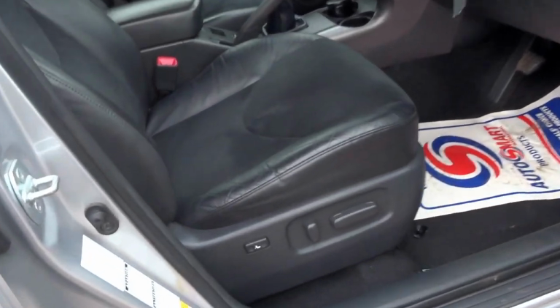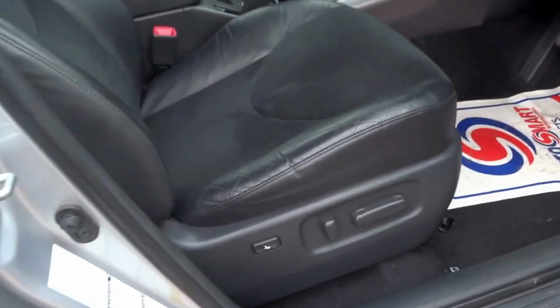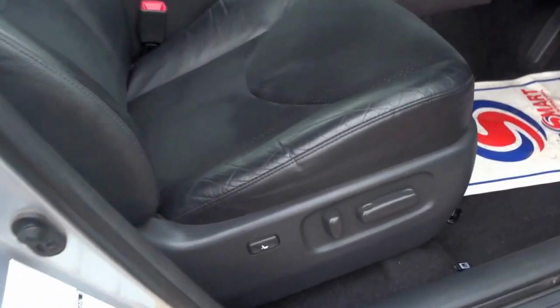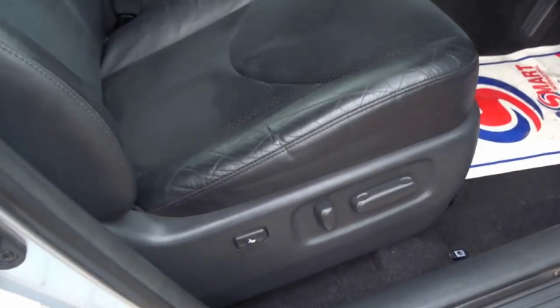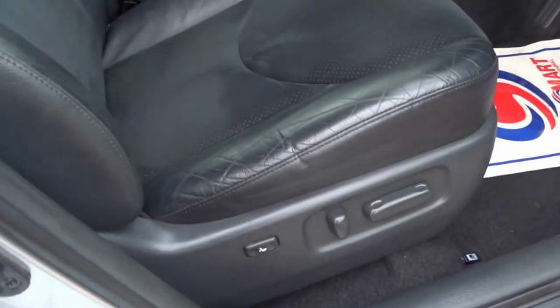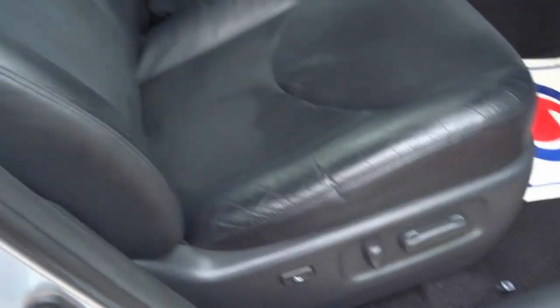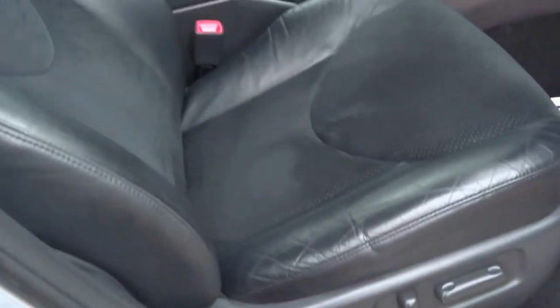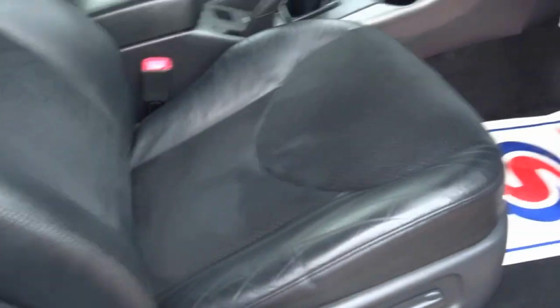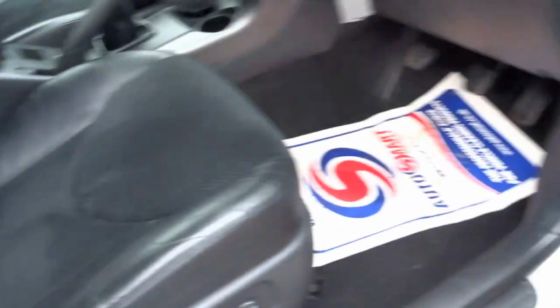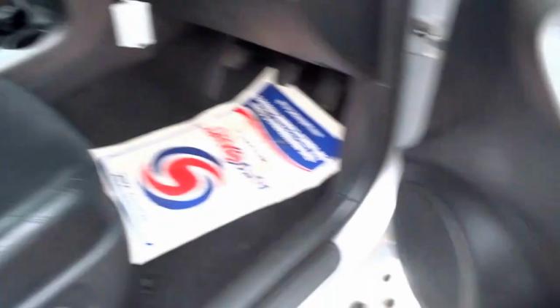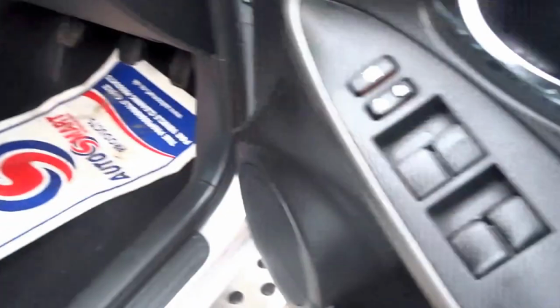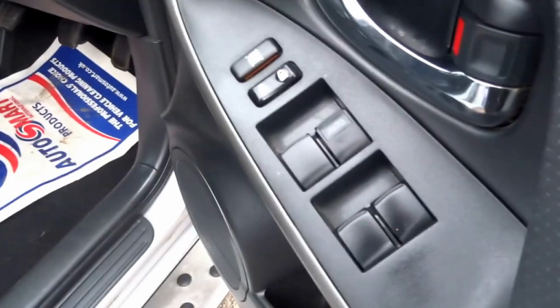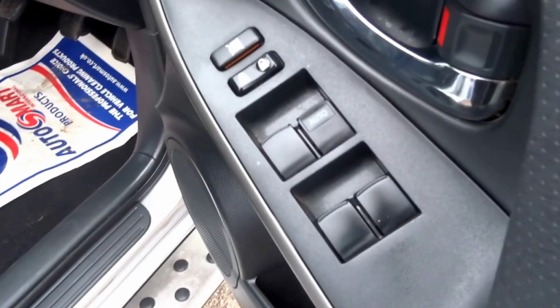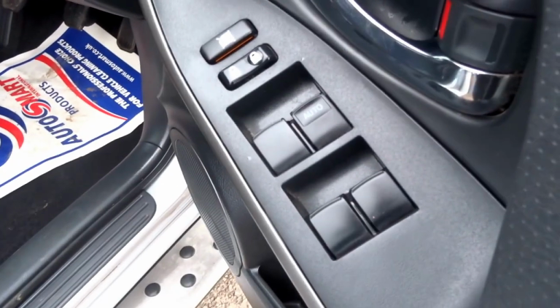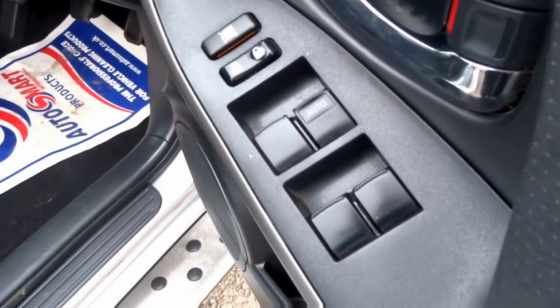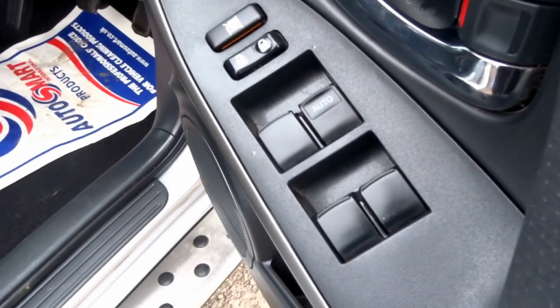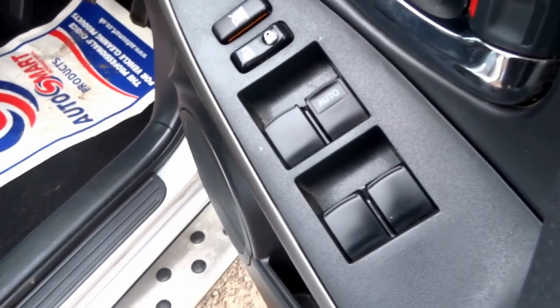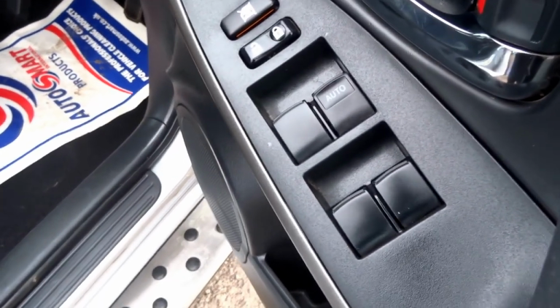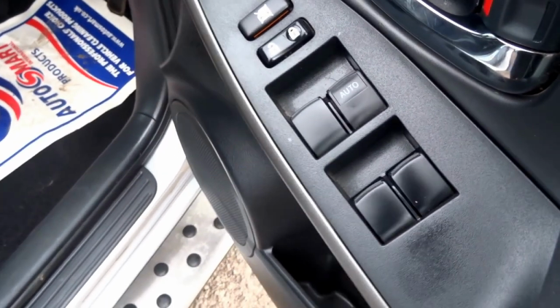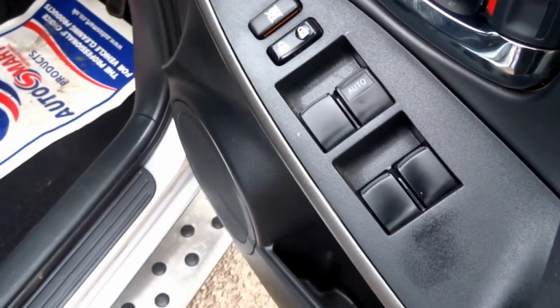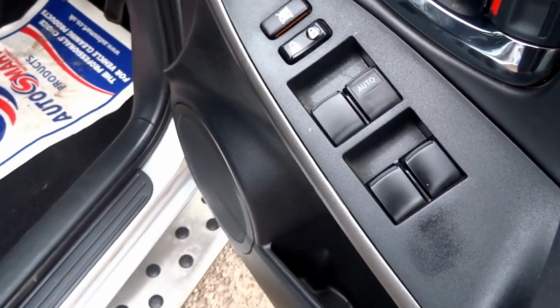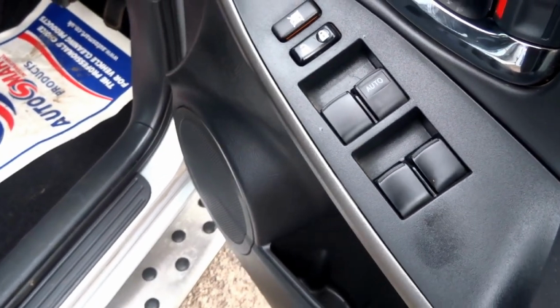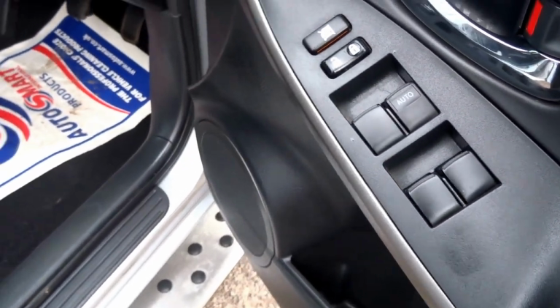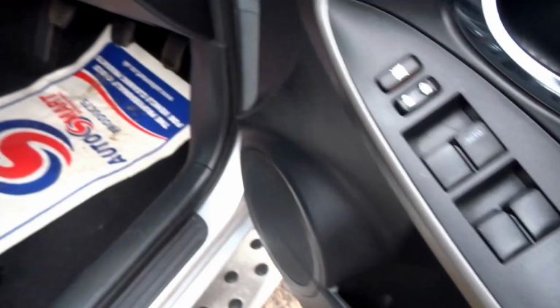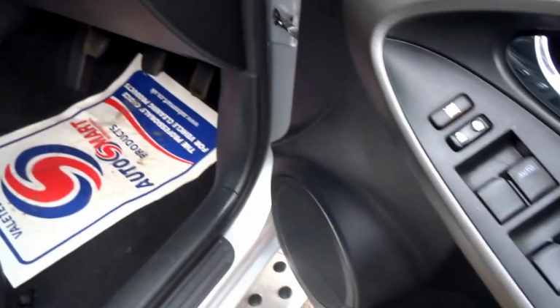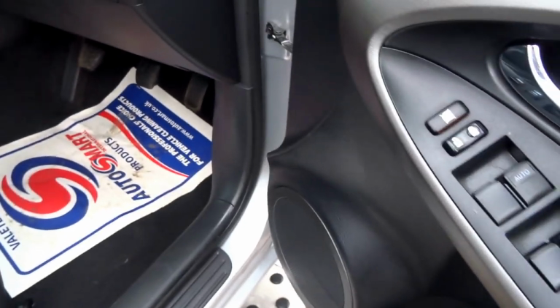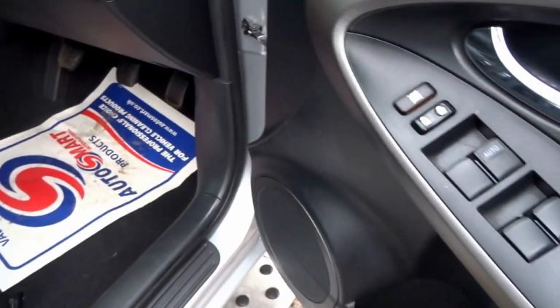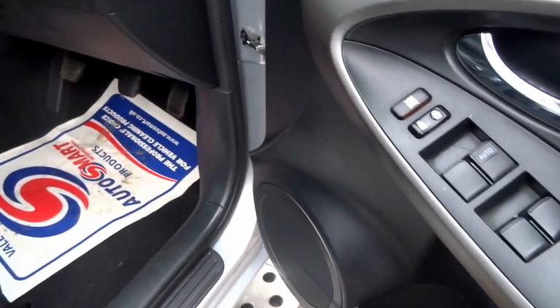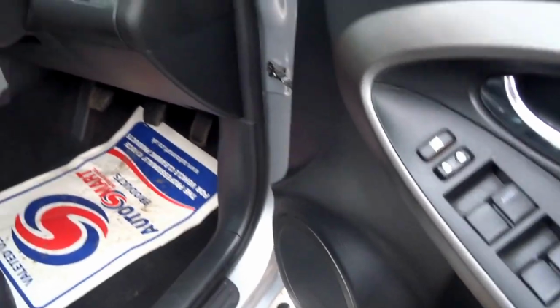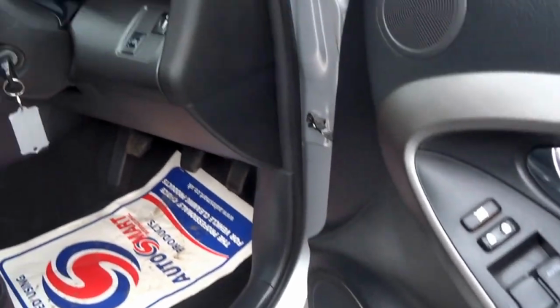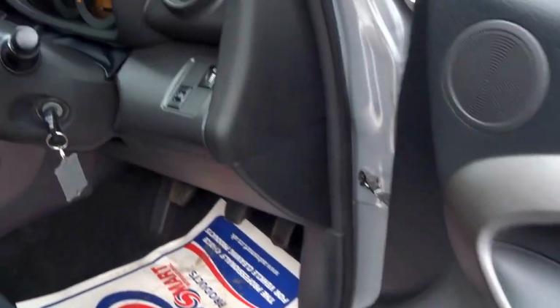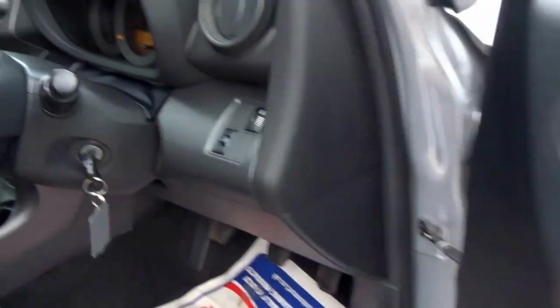You've got electric seats in the front, electric windows all round, and an automatic driver's window.